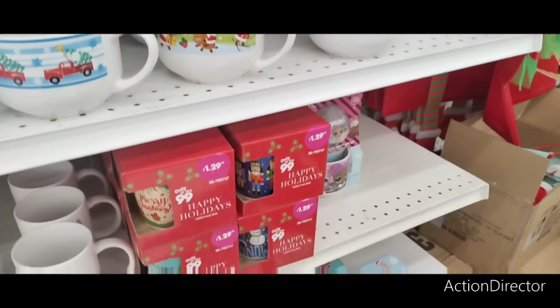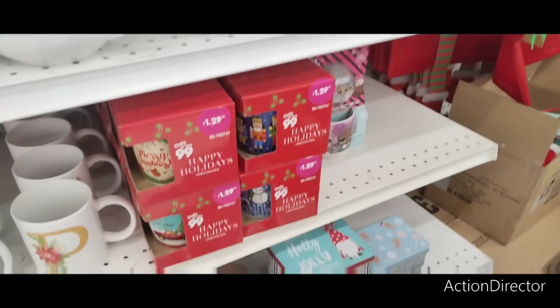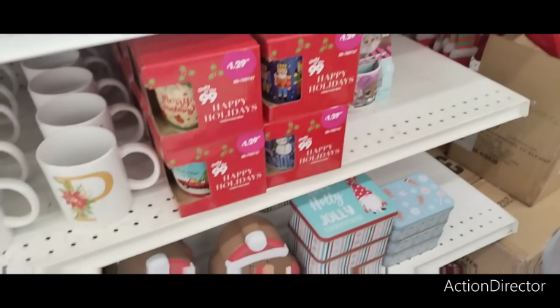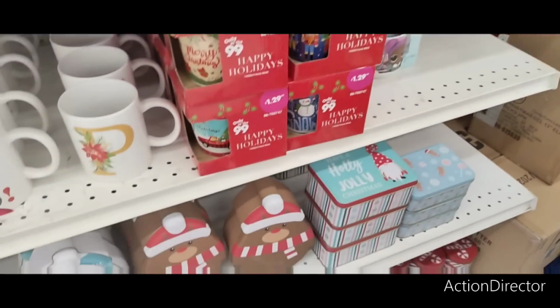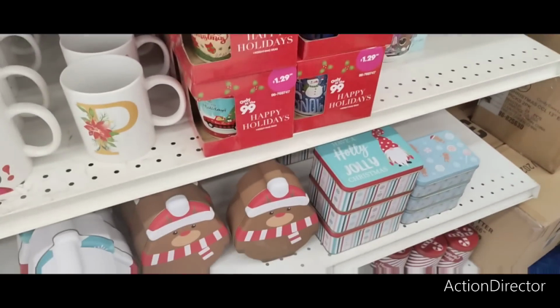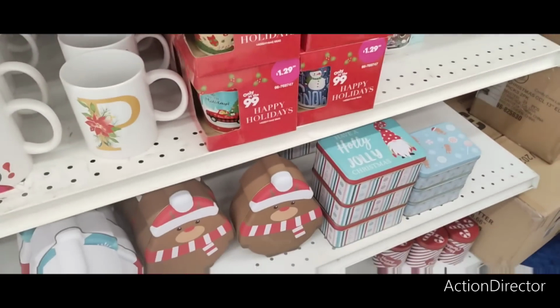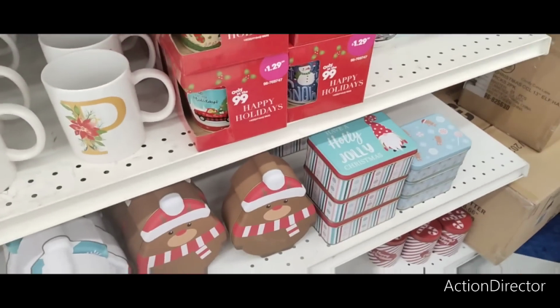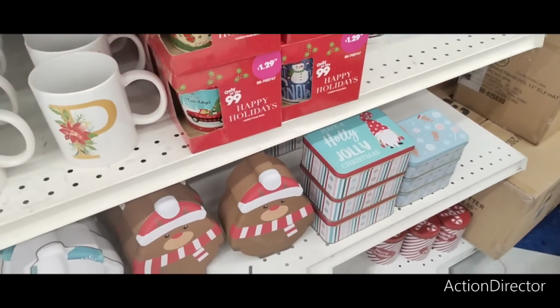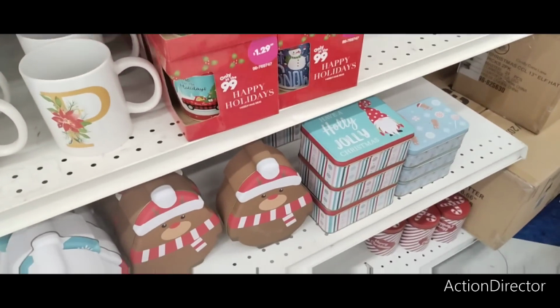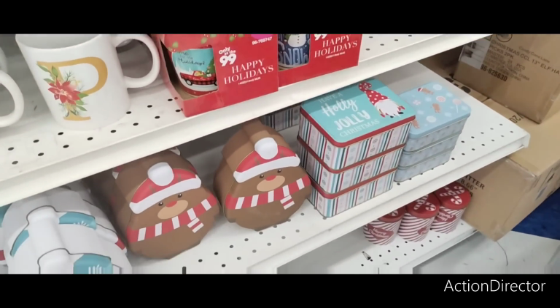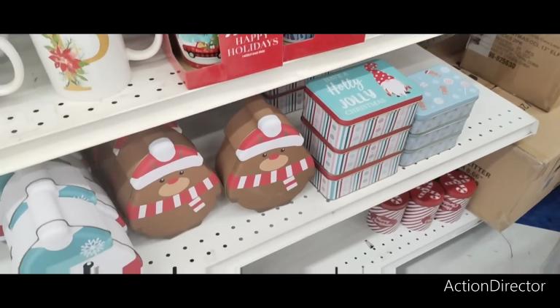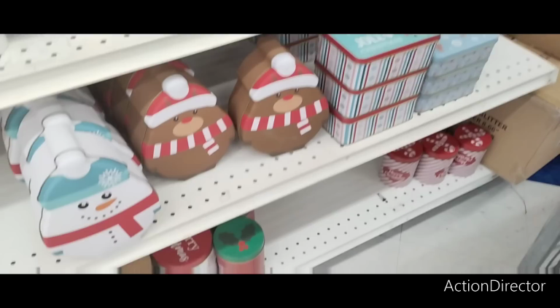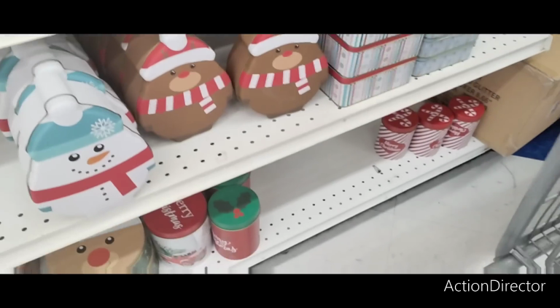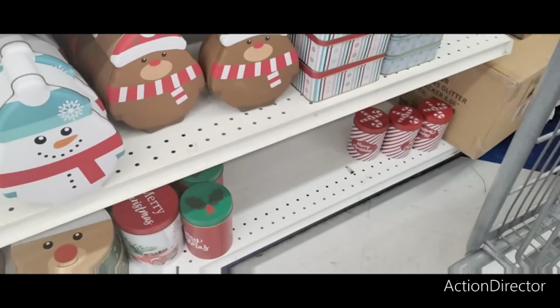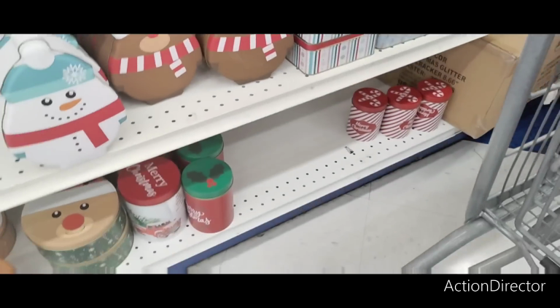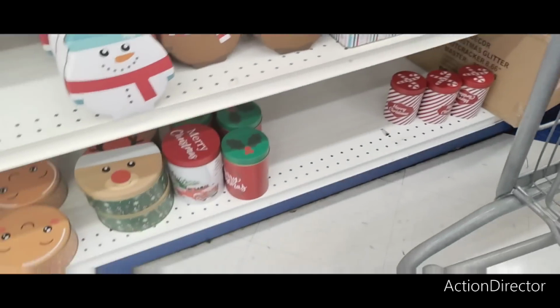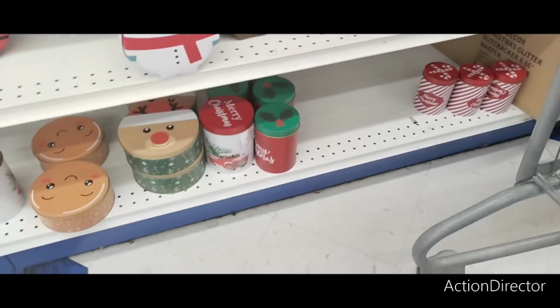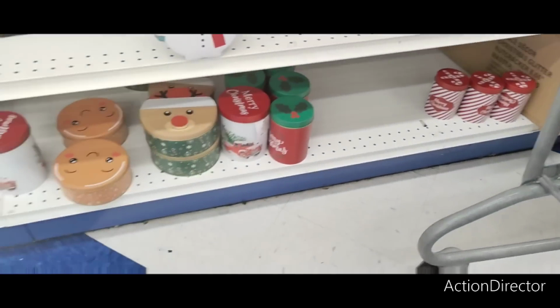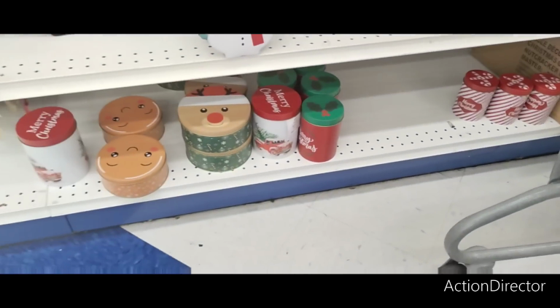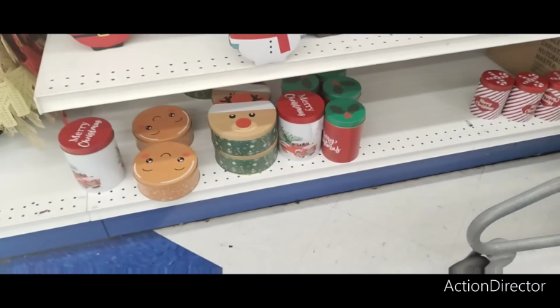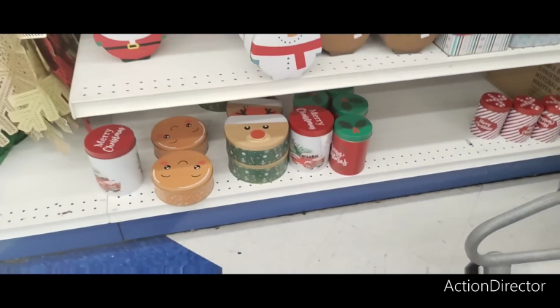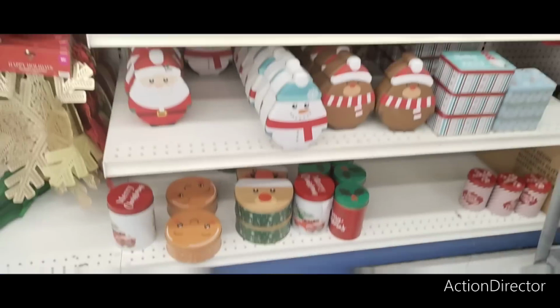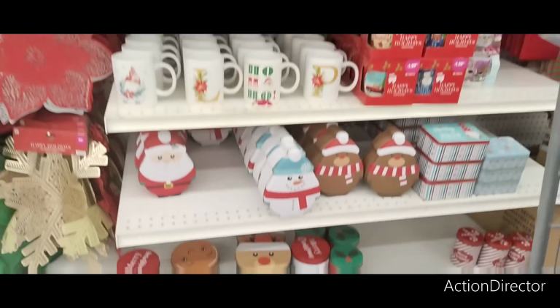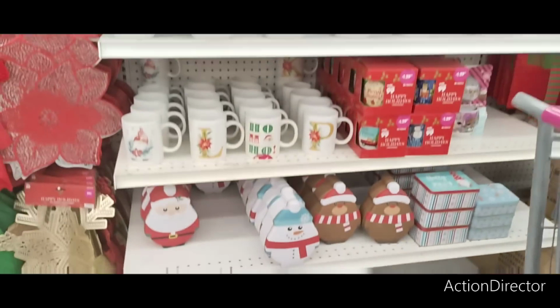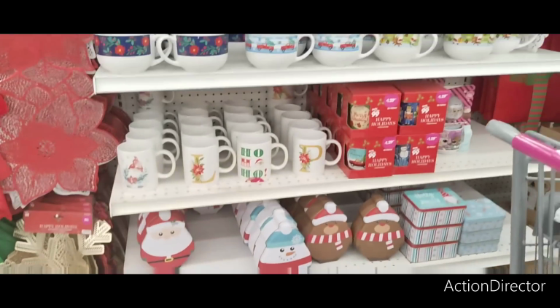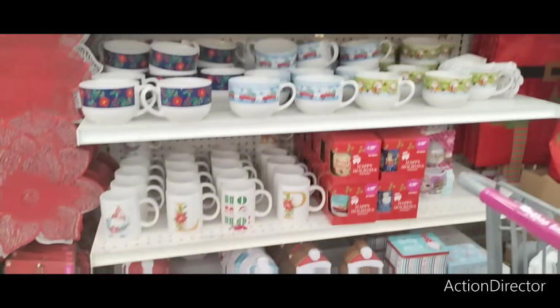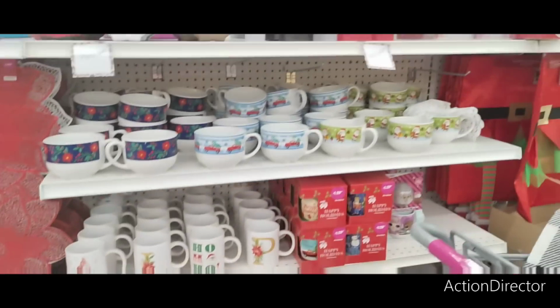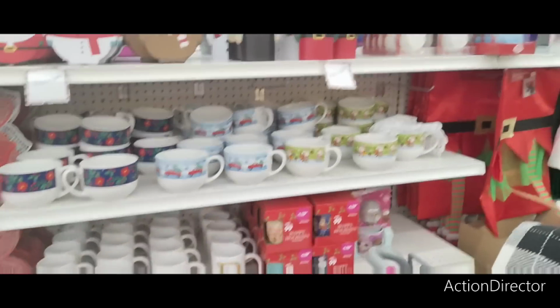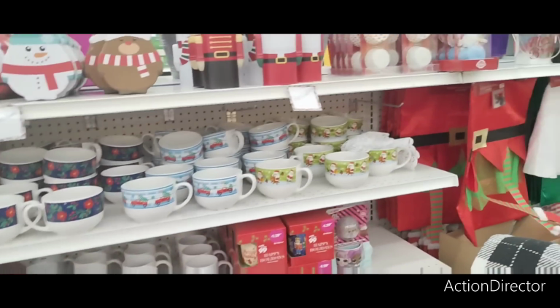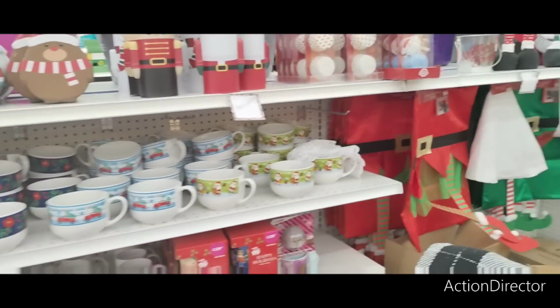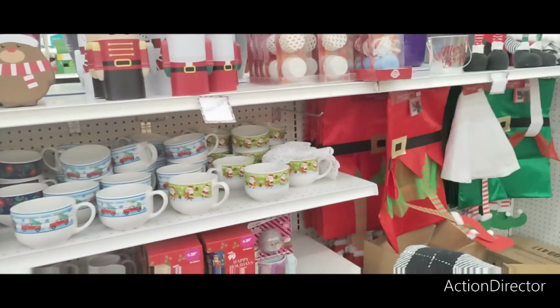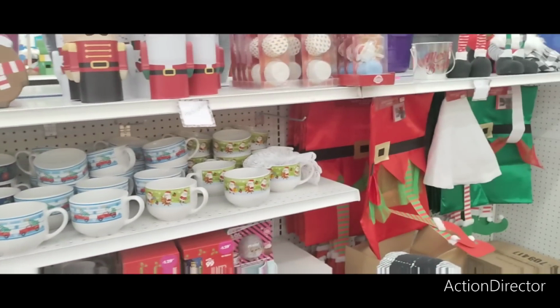Mugs, mugs, mugs — we've seen that. We've seen all that, so we're not going to go through that stuff again.